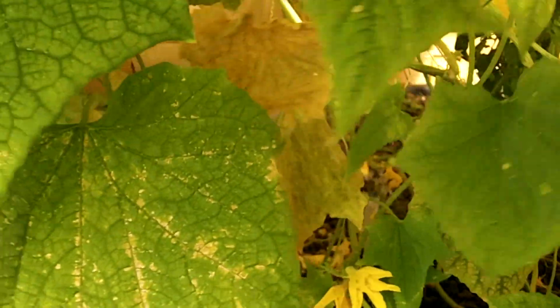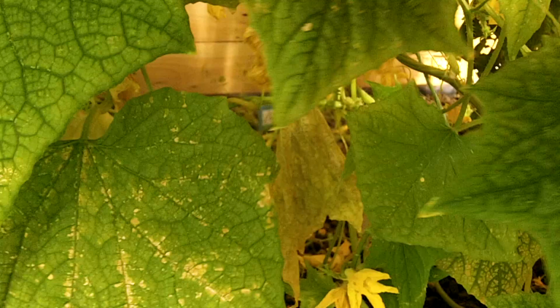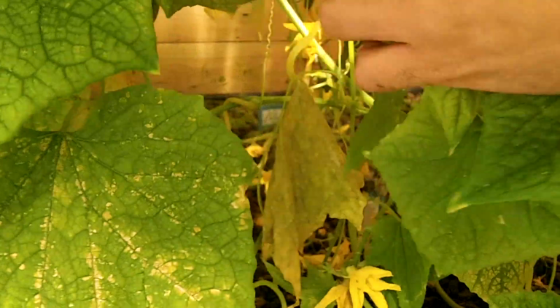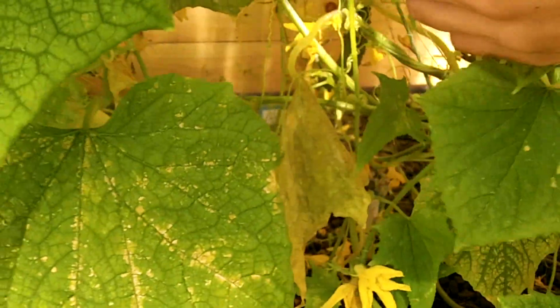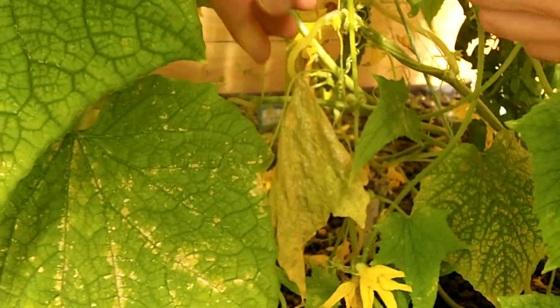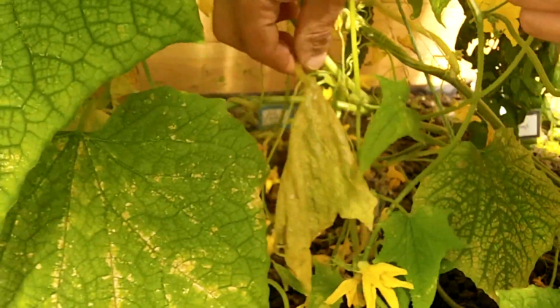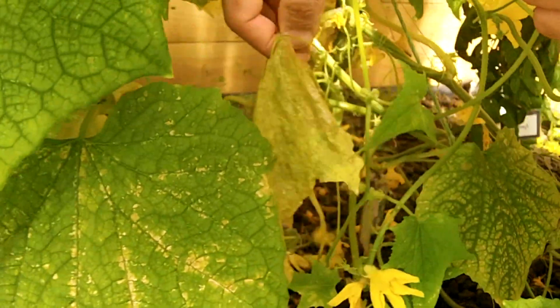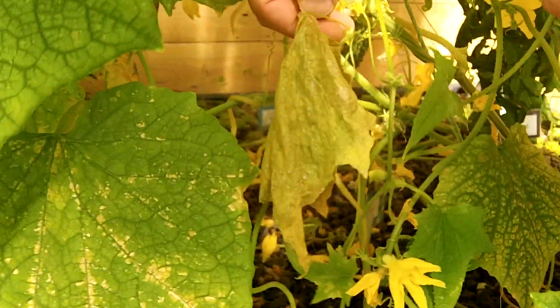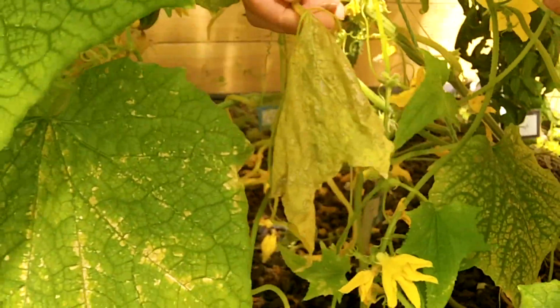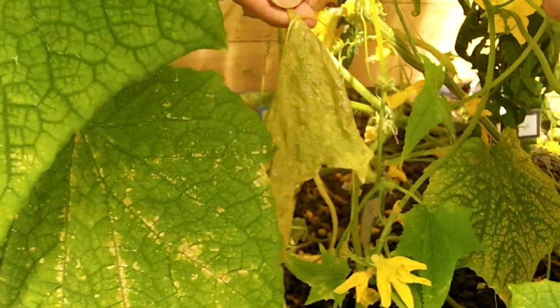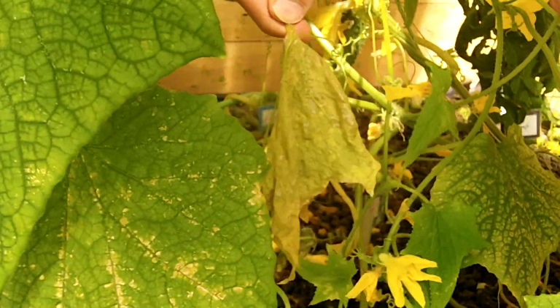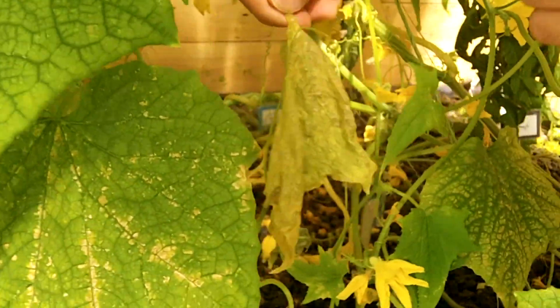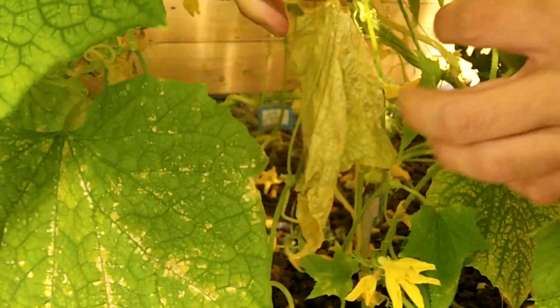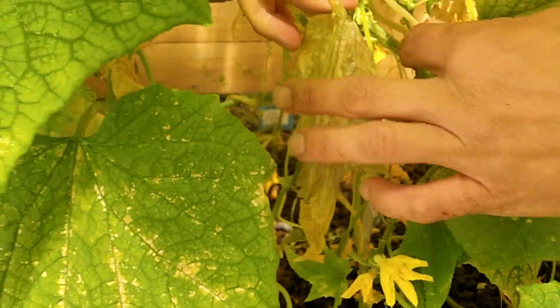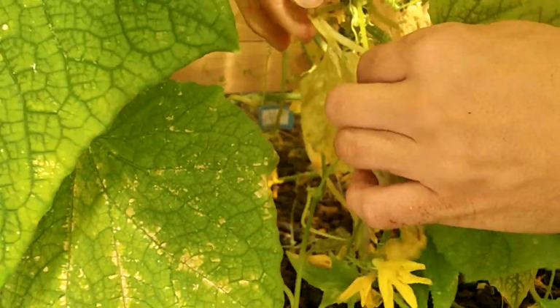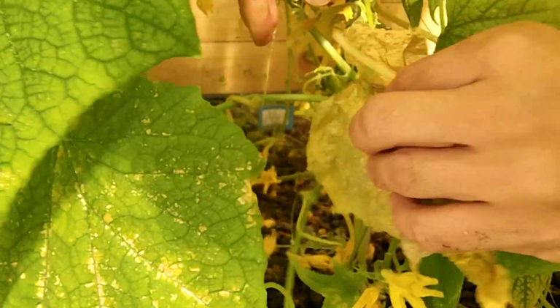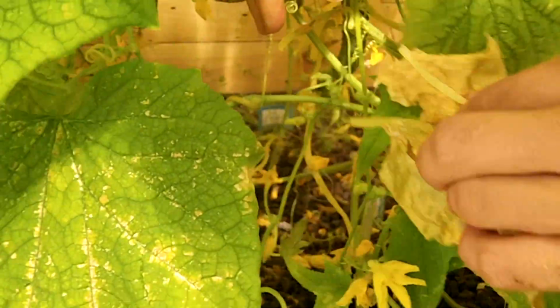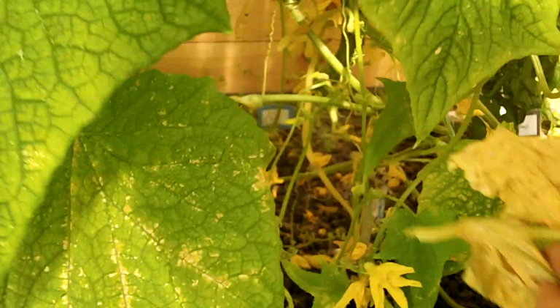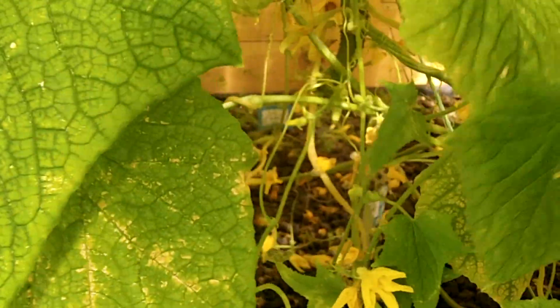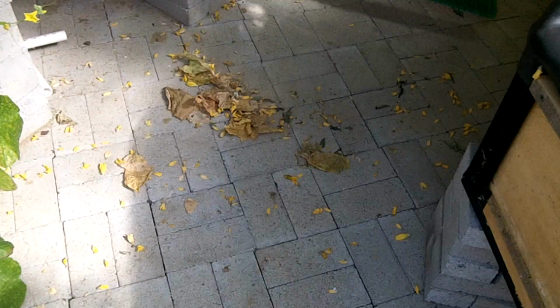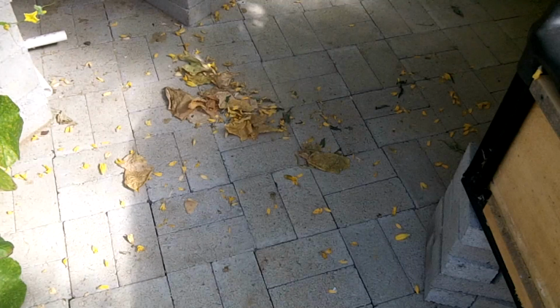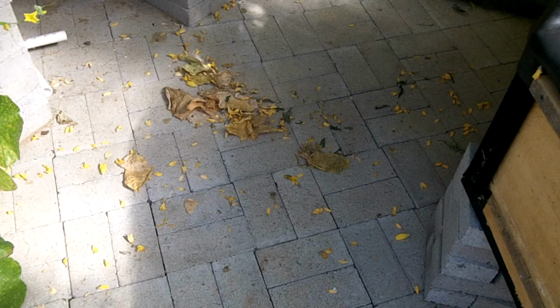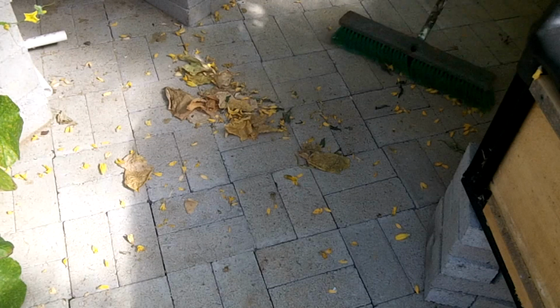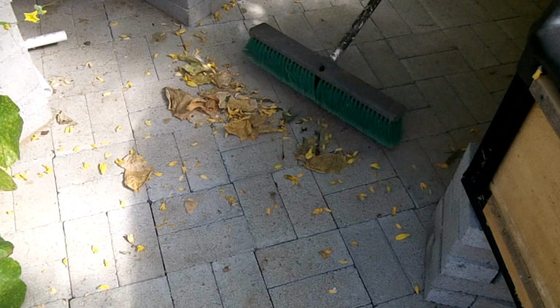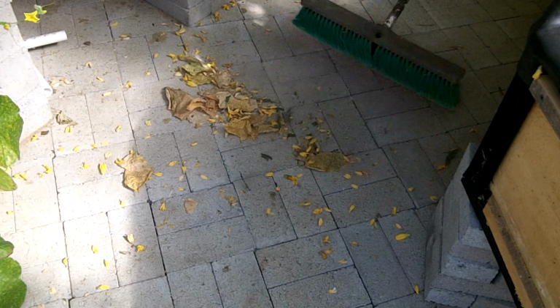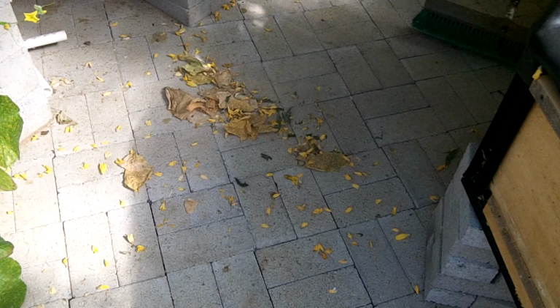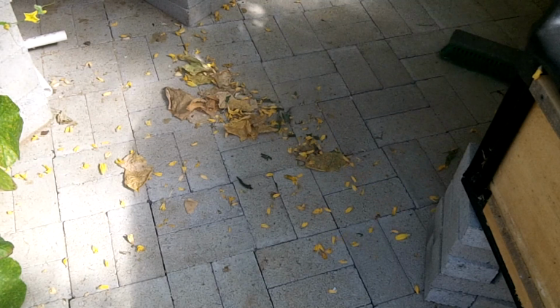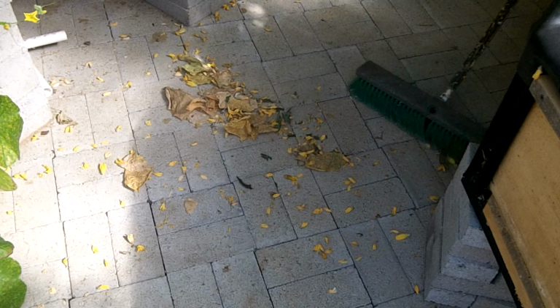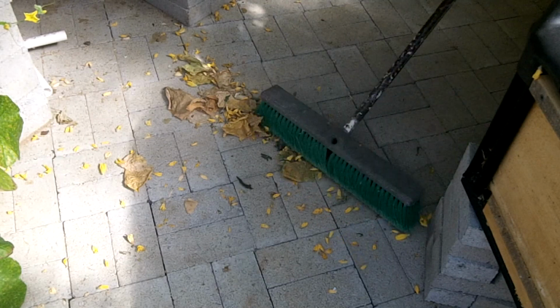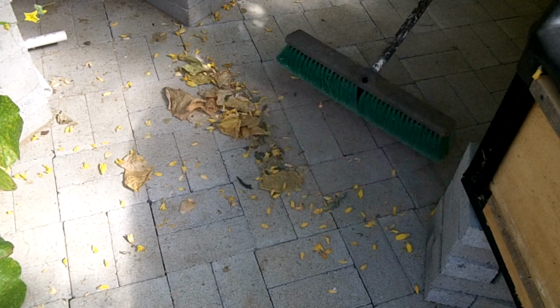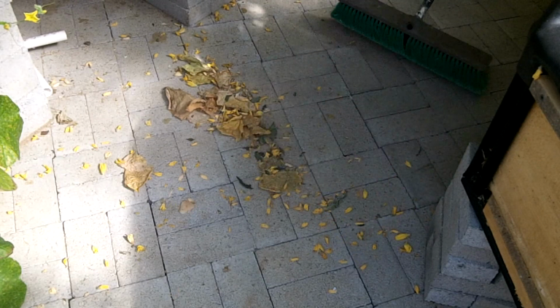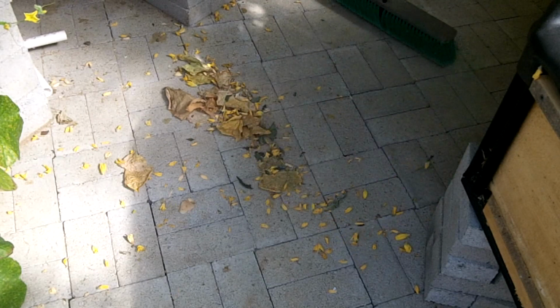To help prevent disease, I pick off the dying leaves and sweep up the old blossoms.